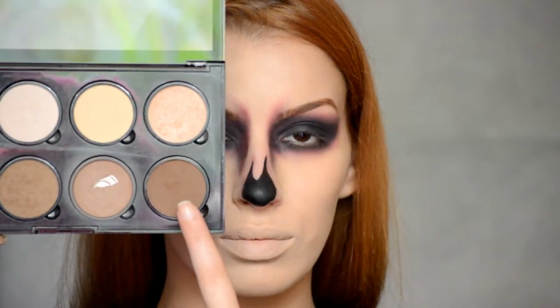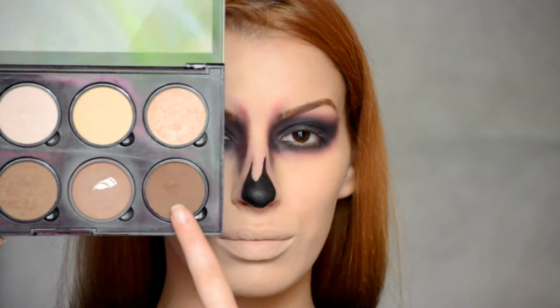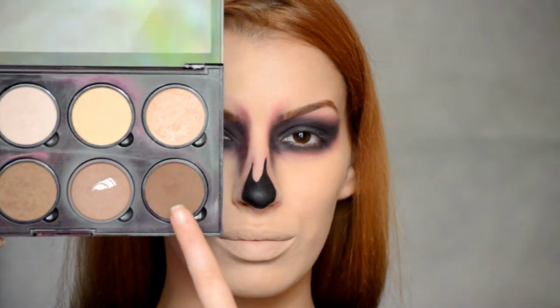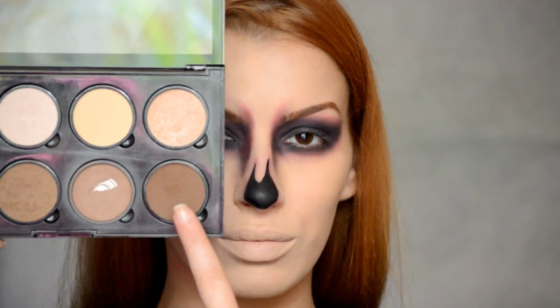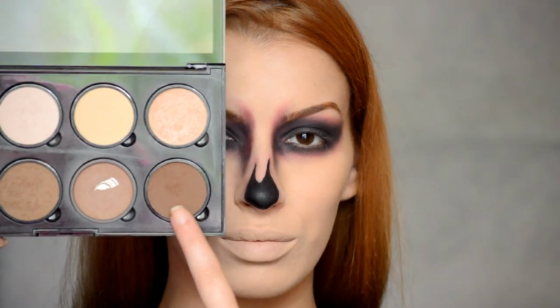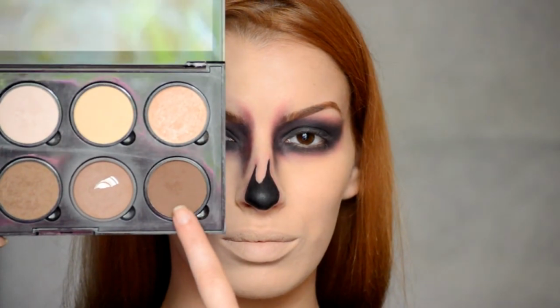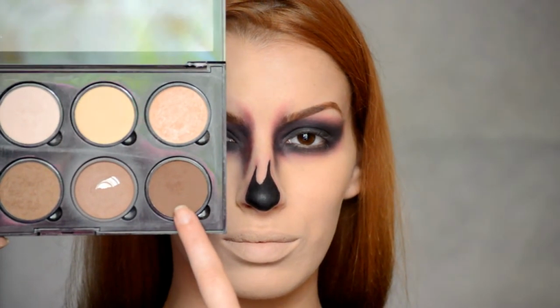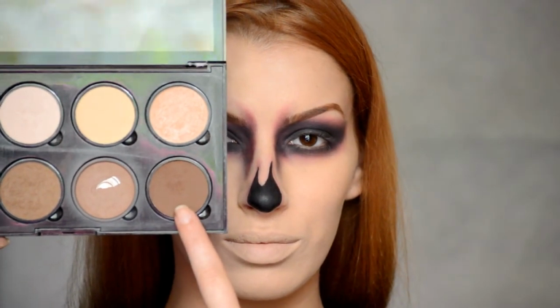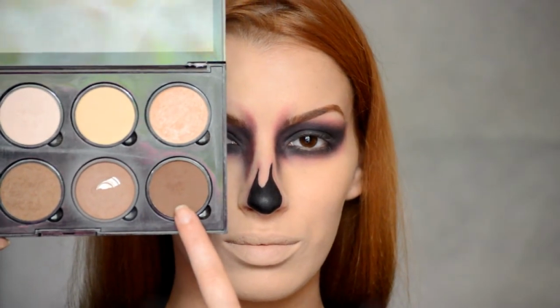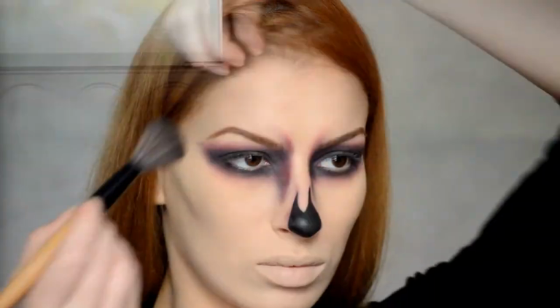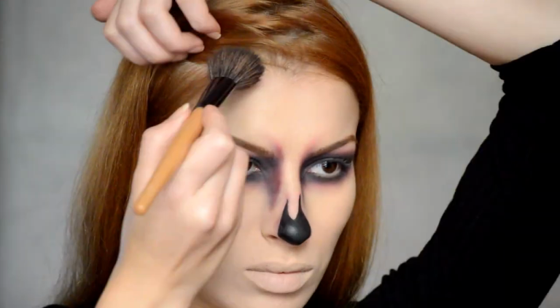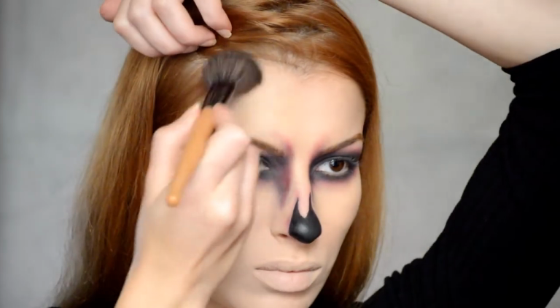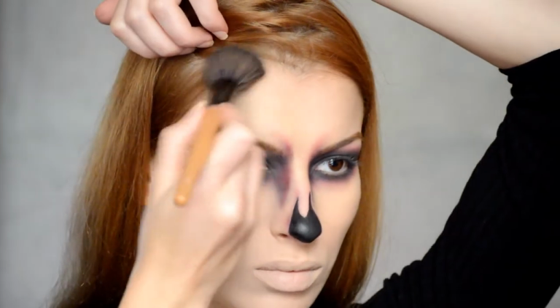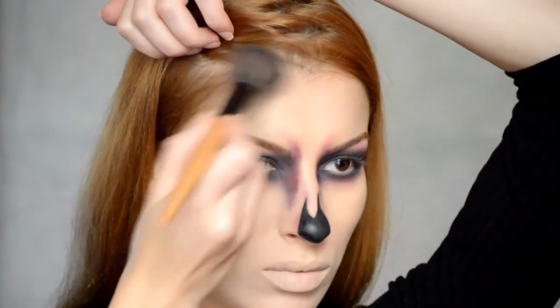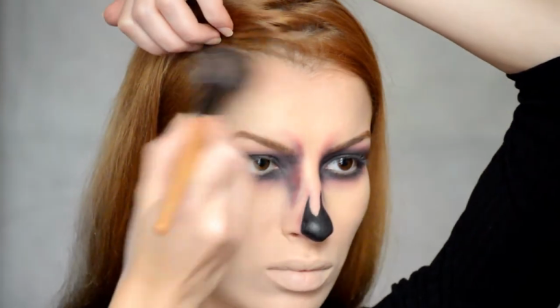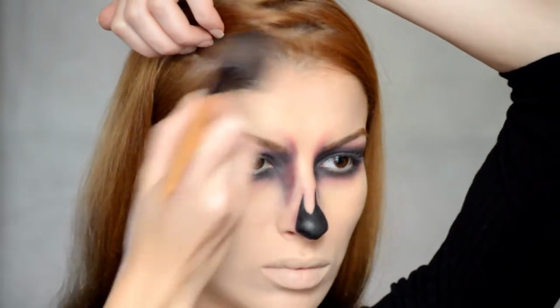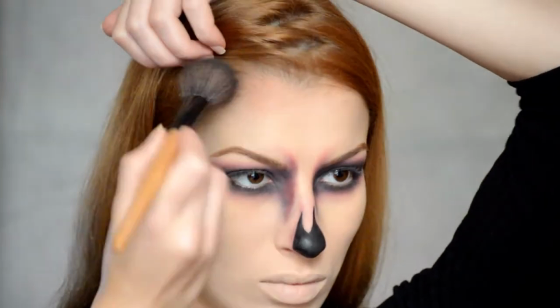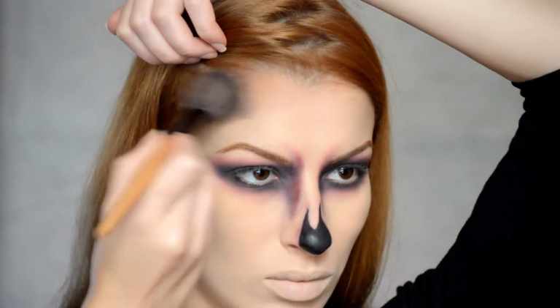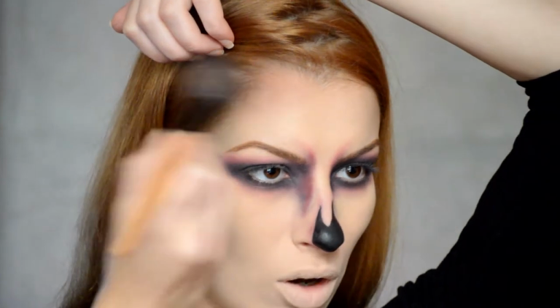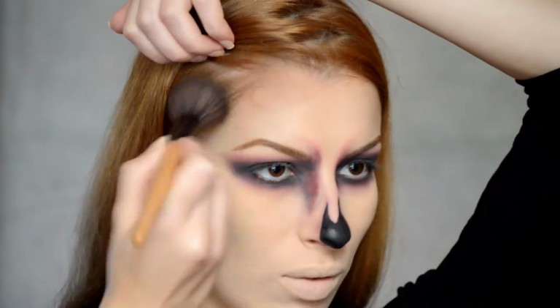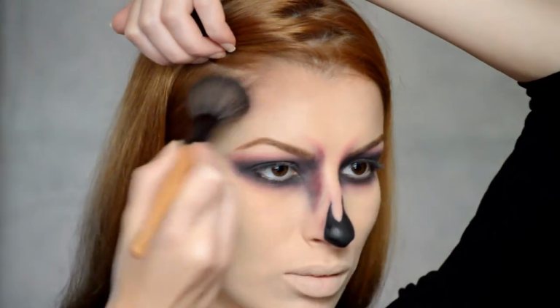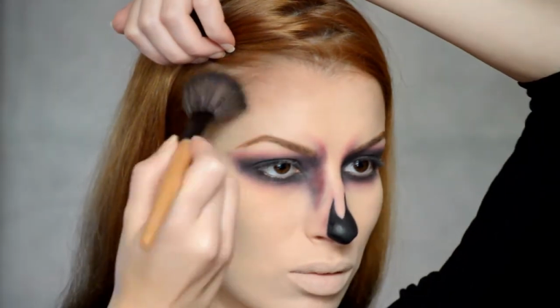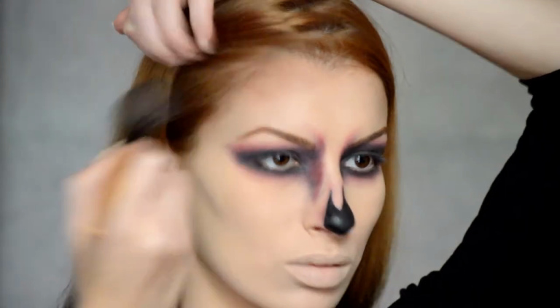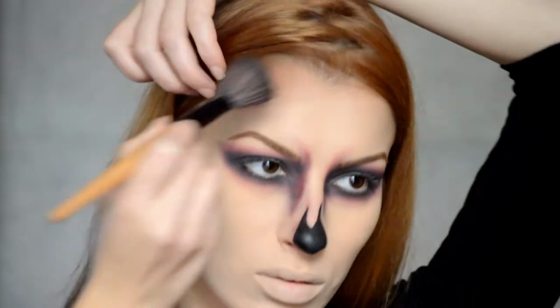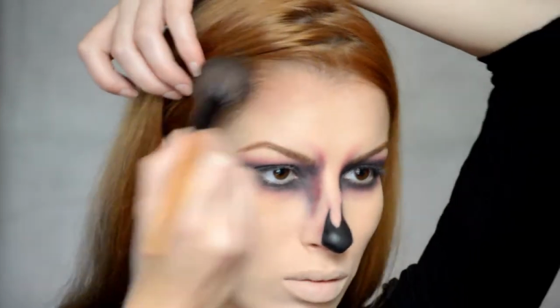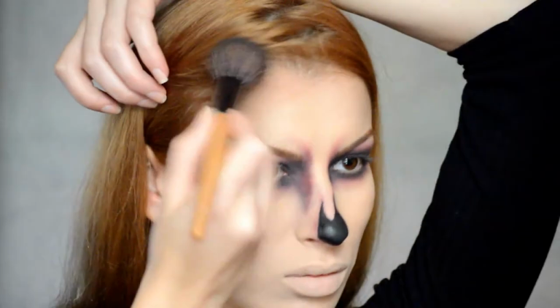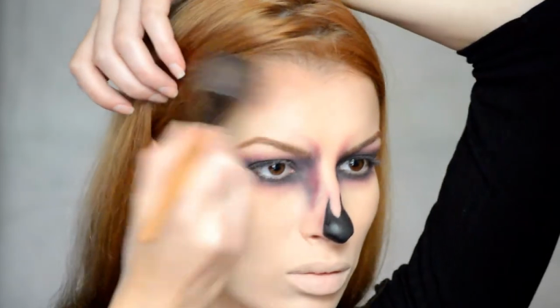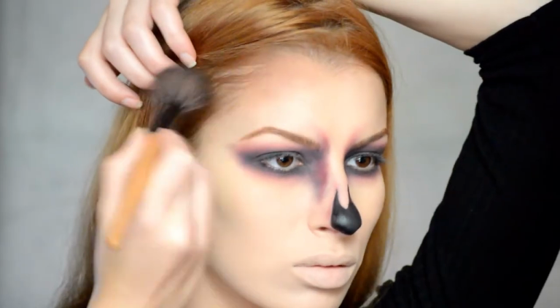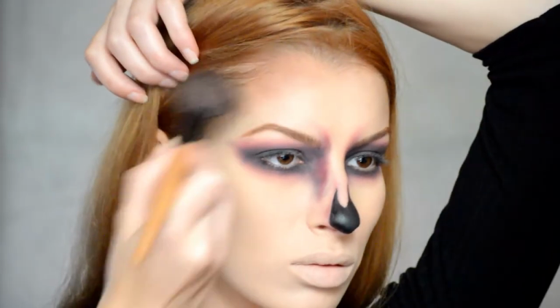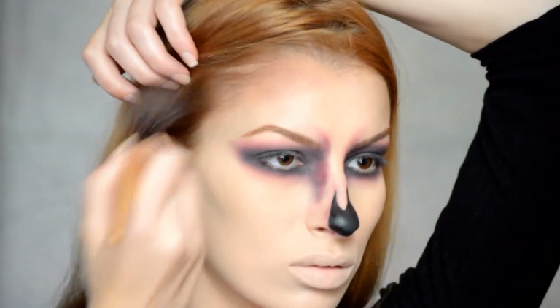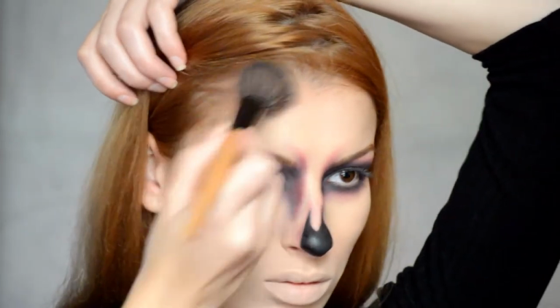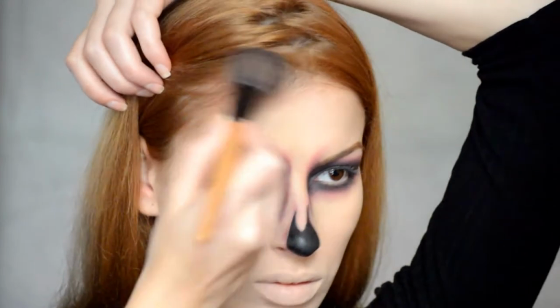Voy a coger este marrón oscuro de la paleta para el contouring de NYX y lo voy a aplicar en los bordes de la frente para oscurecerla.